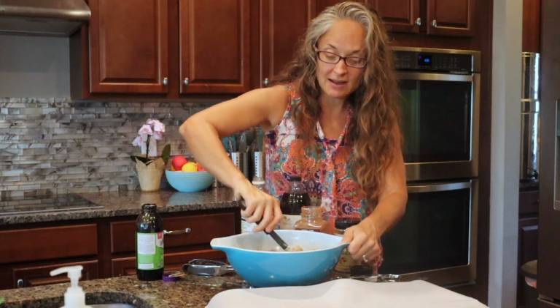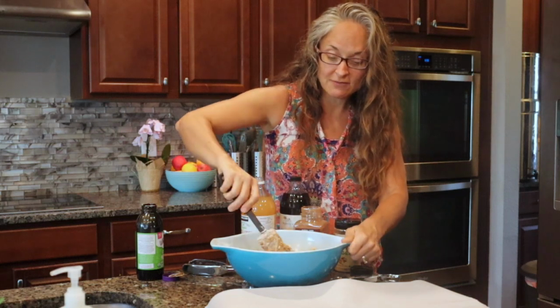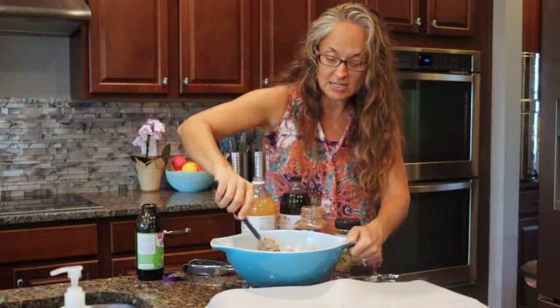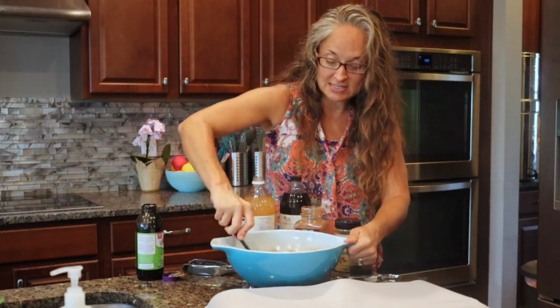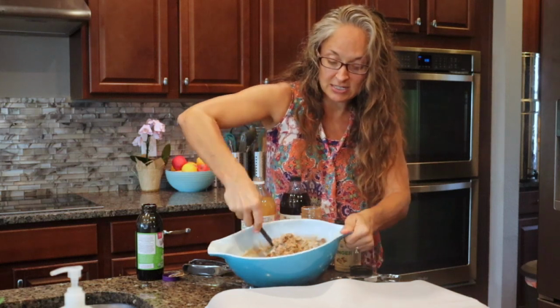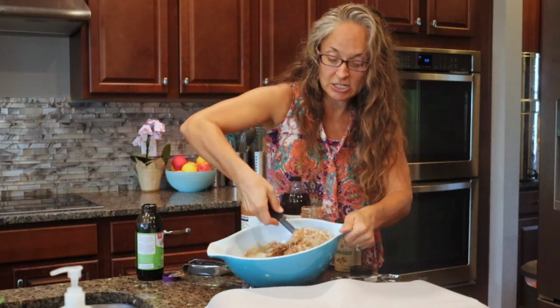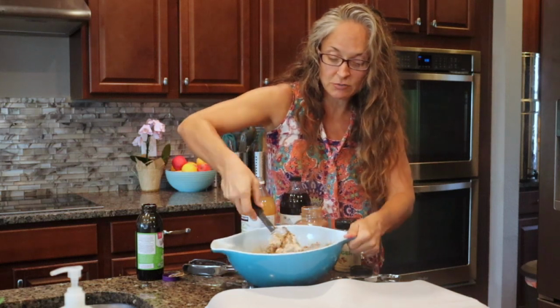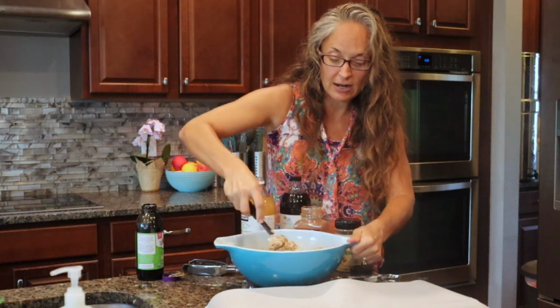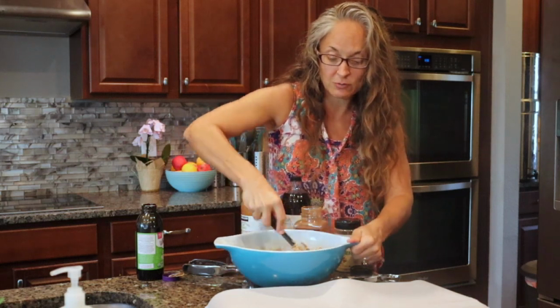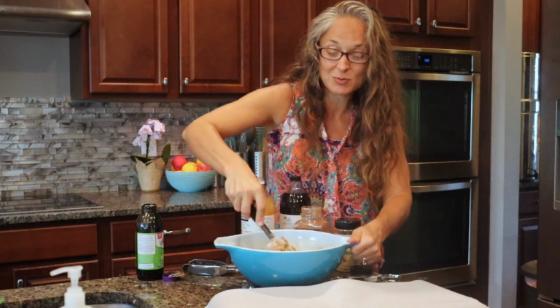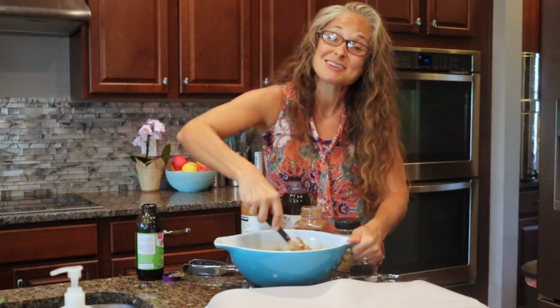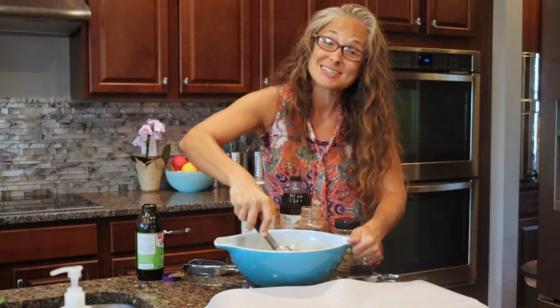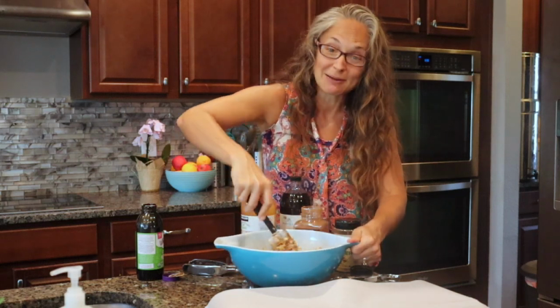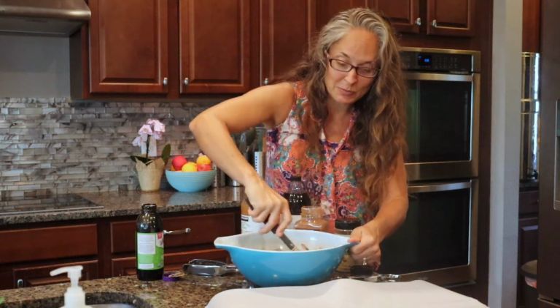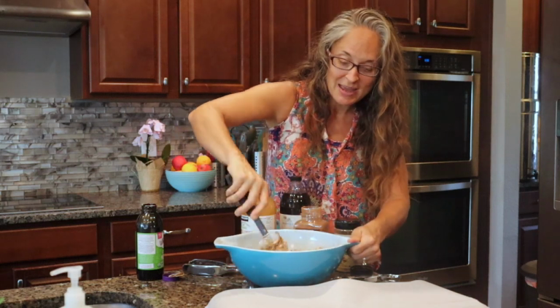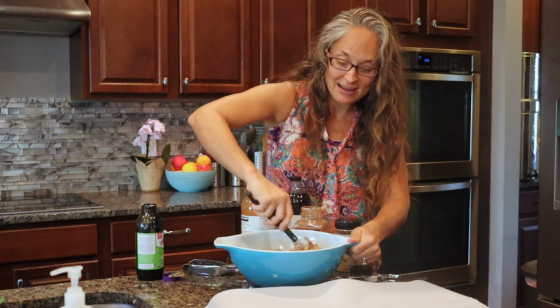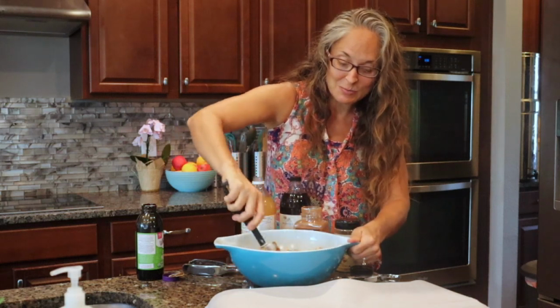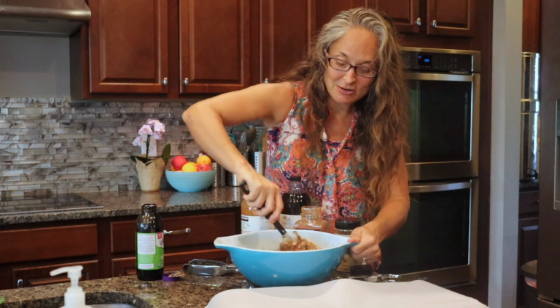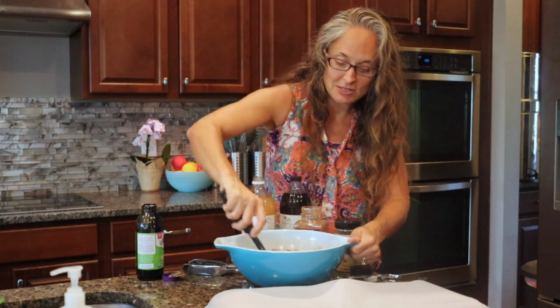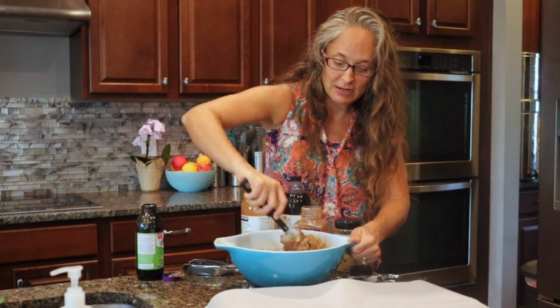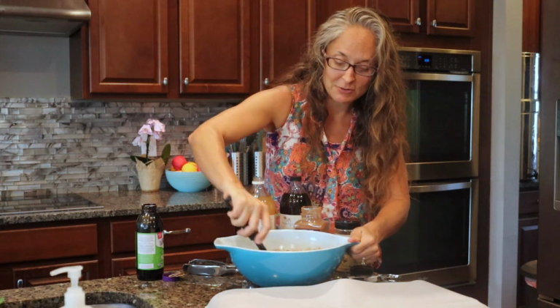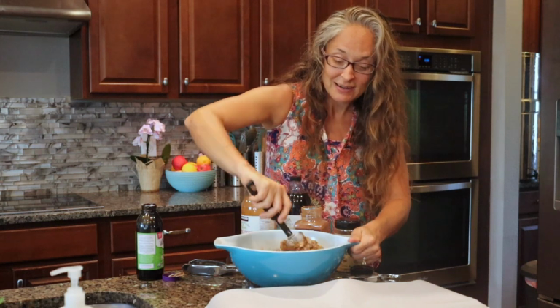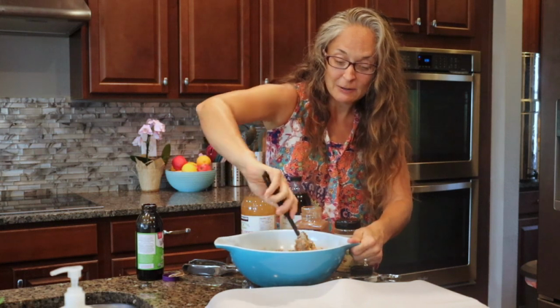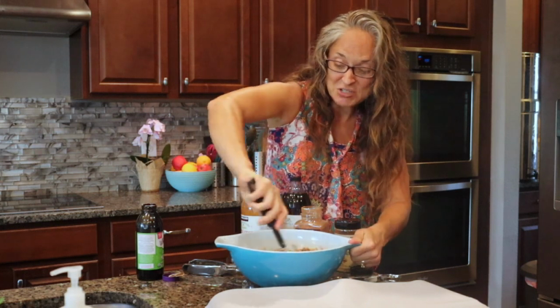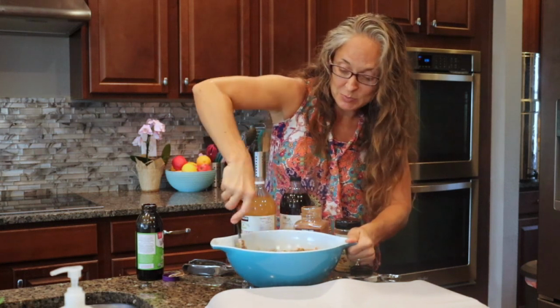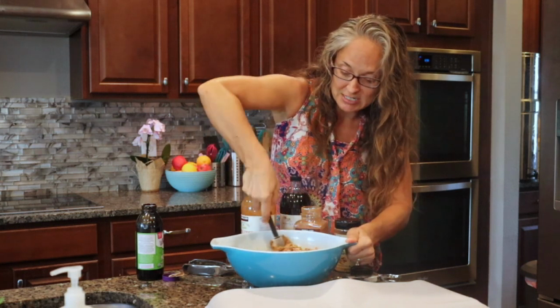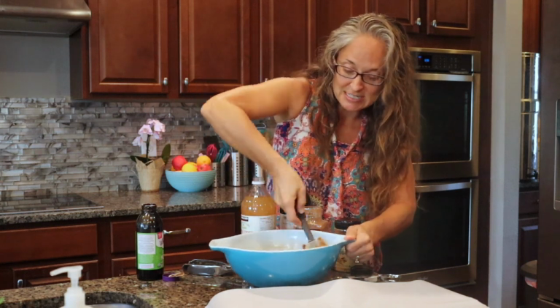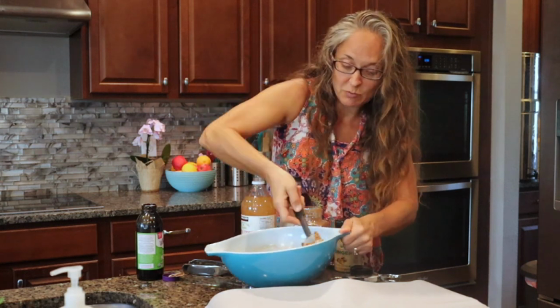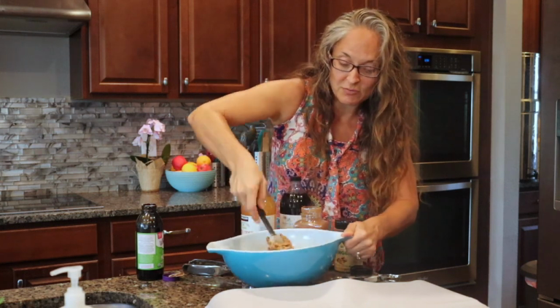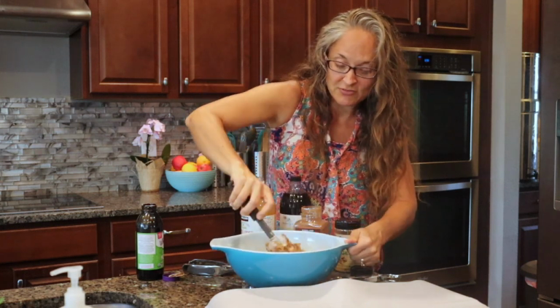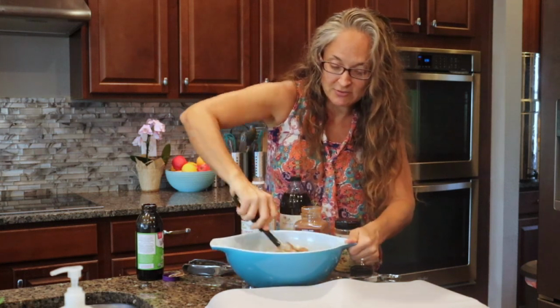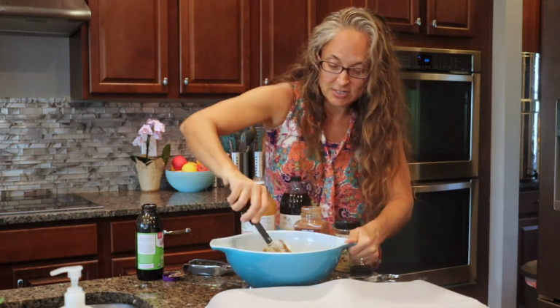Gingerbread cookies aren't just for the holidays — just like pumpkin isn't just for the fall. You can have these year round, and we actually sell them at the bakery year round just because they're one of my favorites.